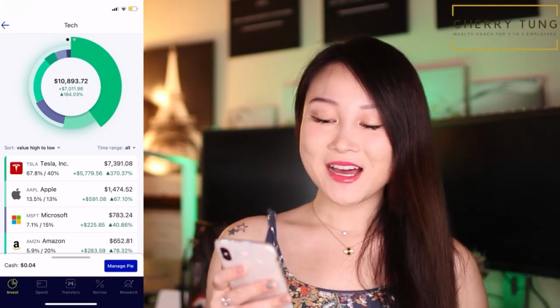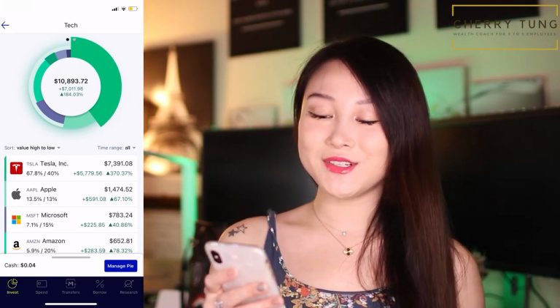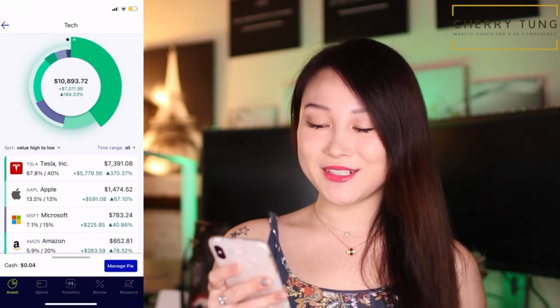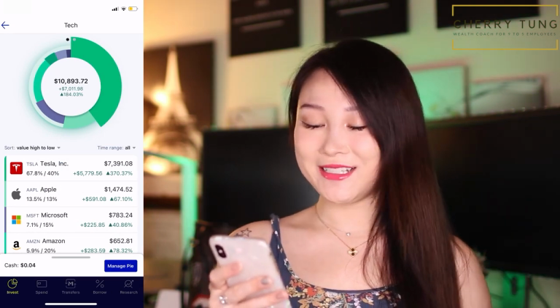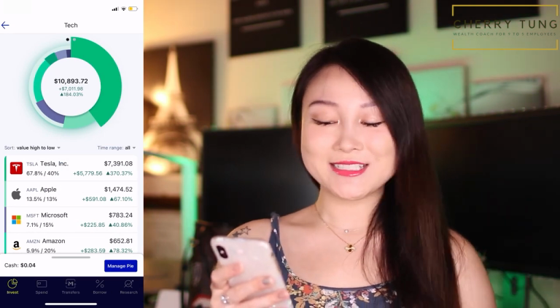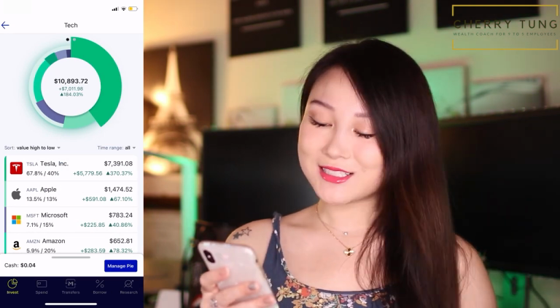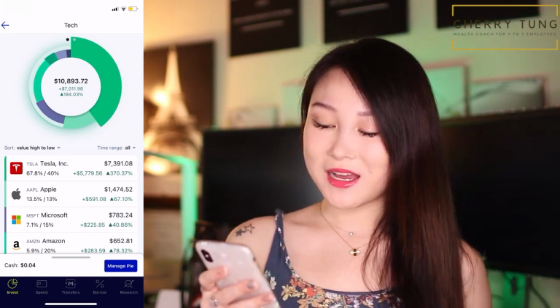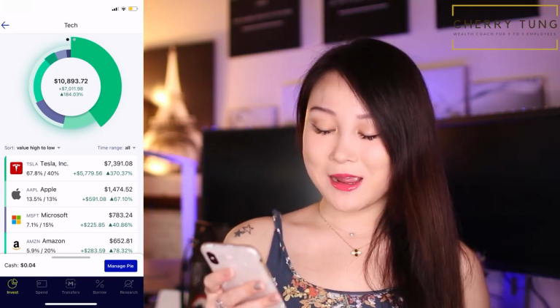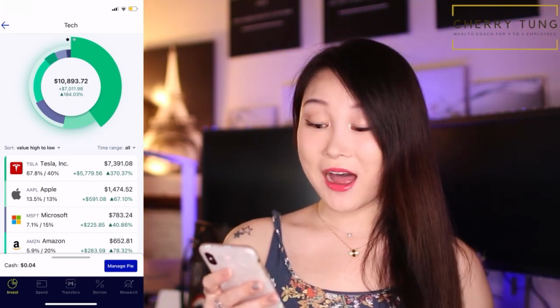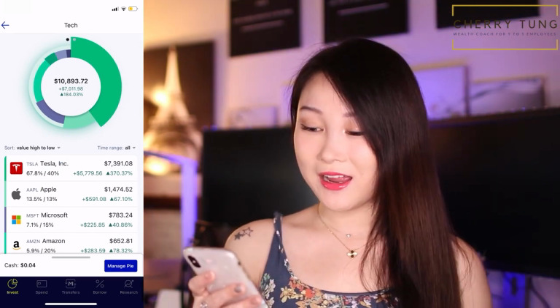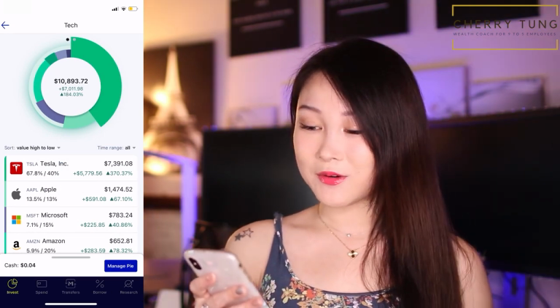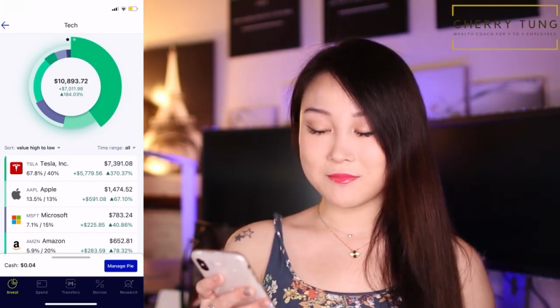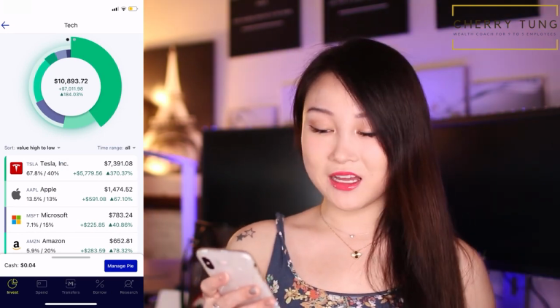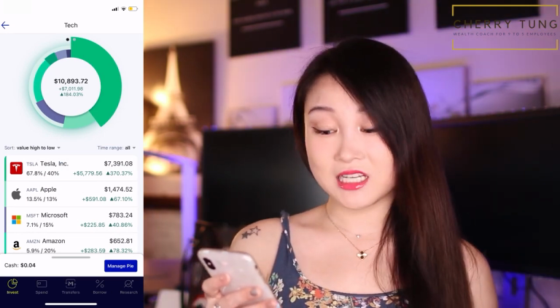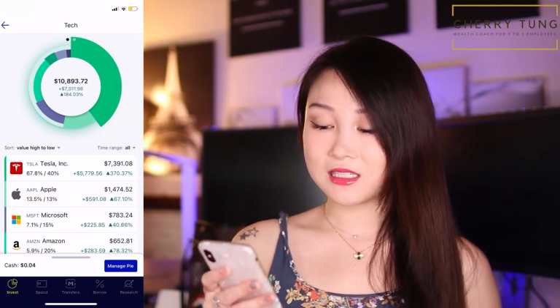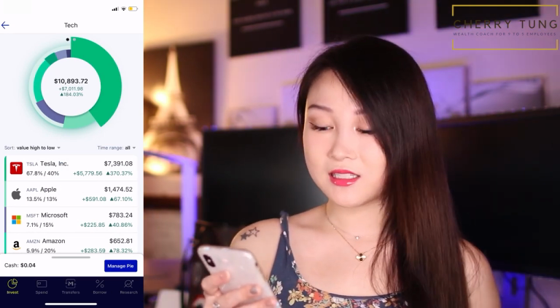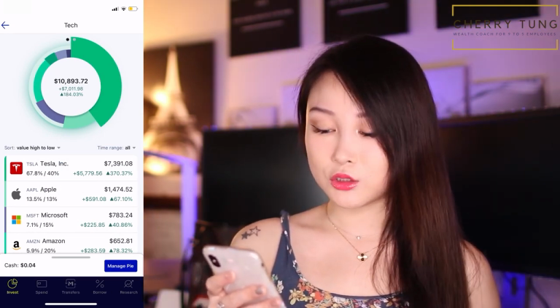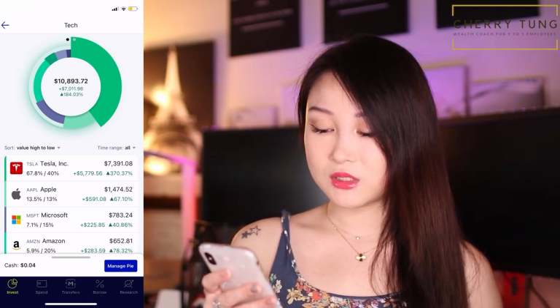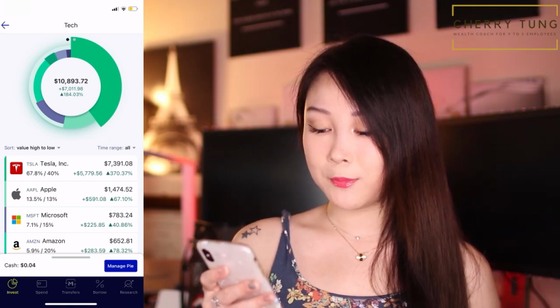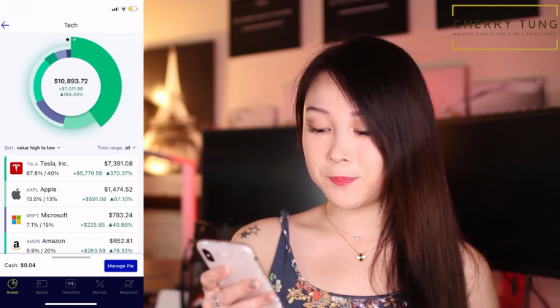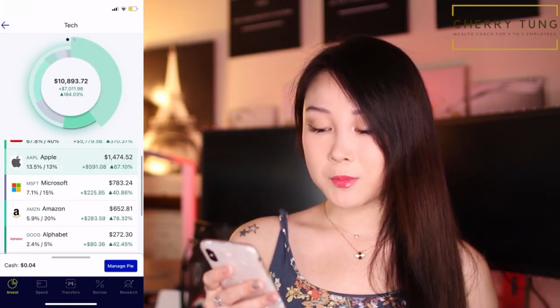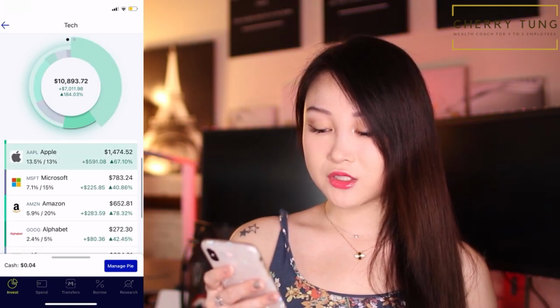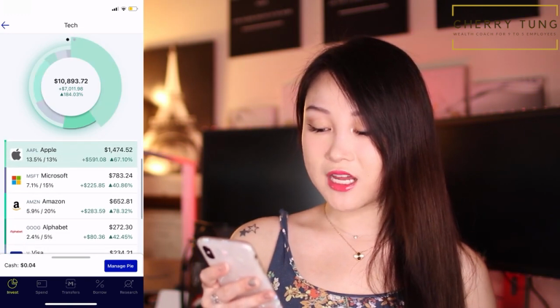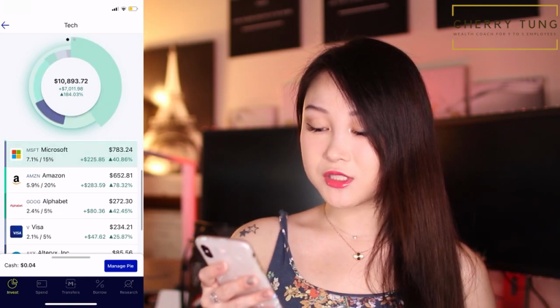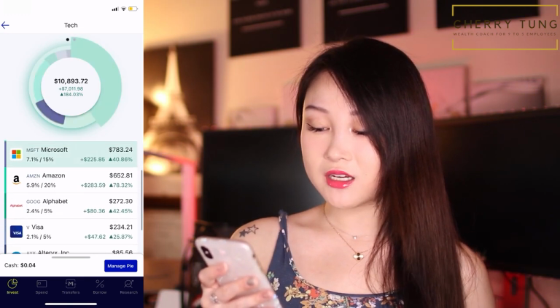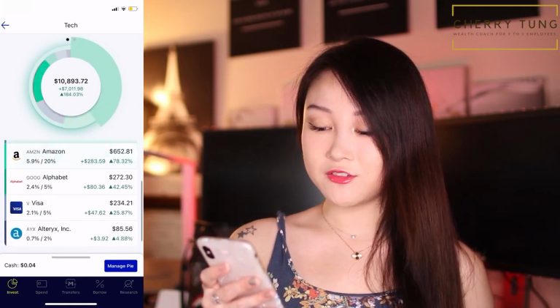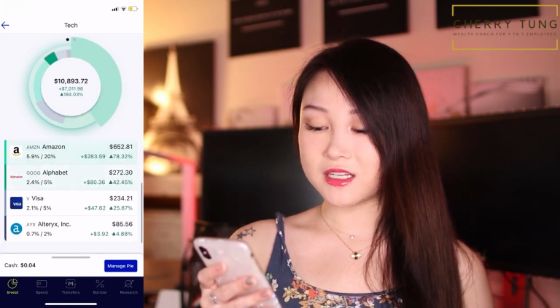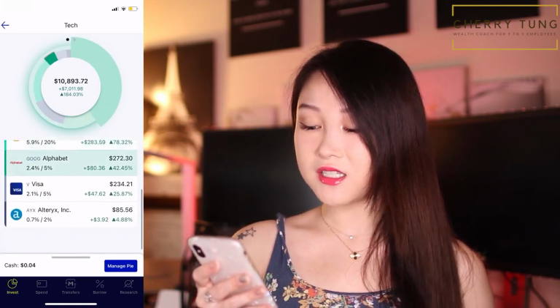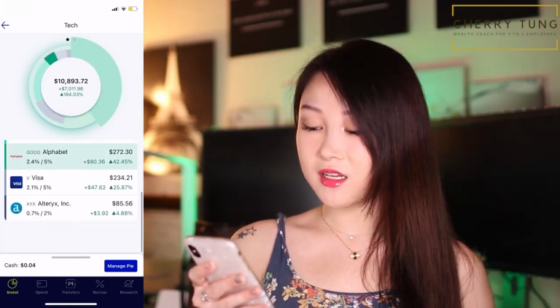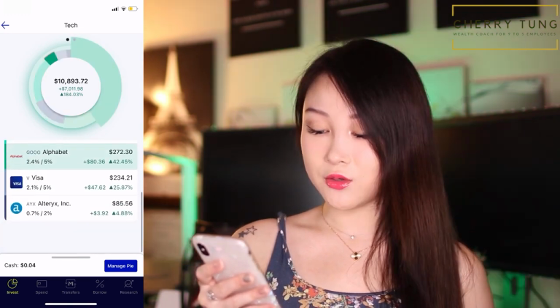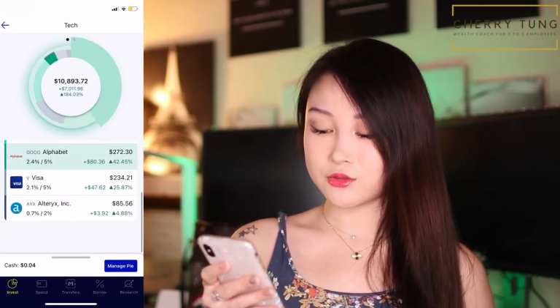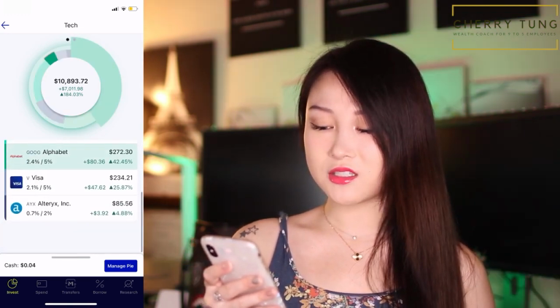Other stocks in my pie, in my tech slice, include Apple, Microsoft, Amazon, Alphabet, Visa, and Alteryx.